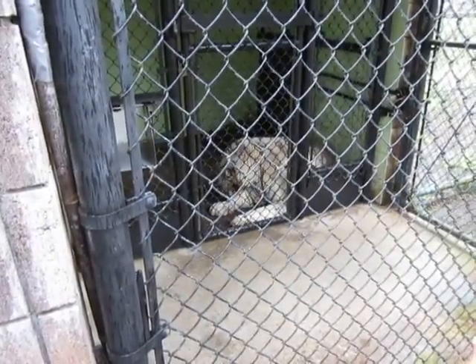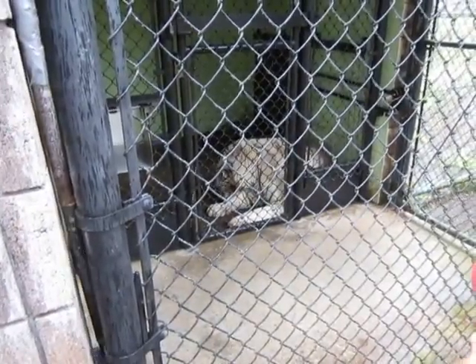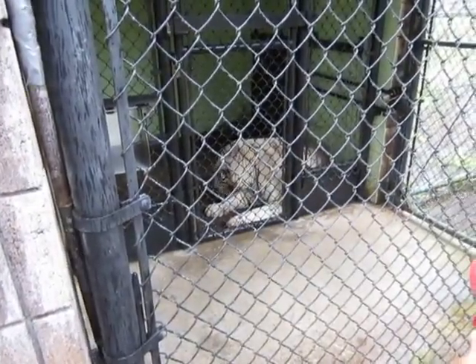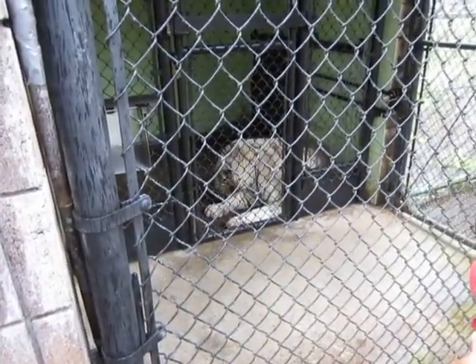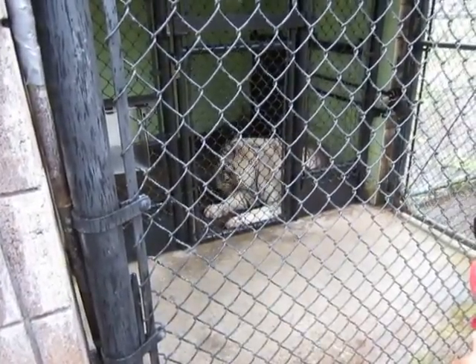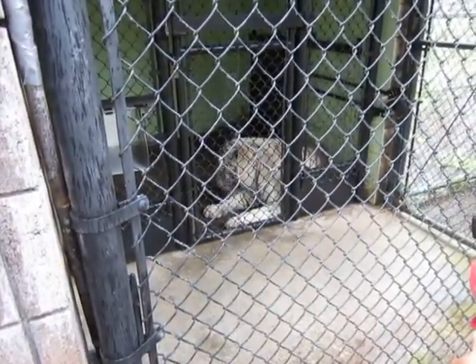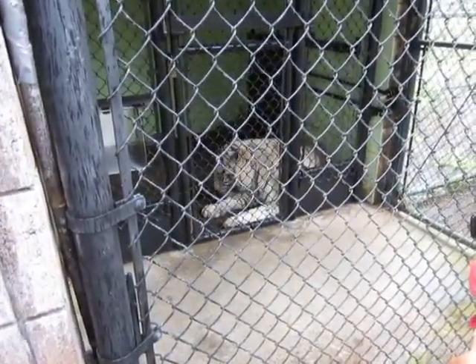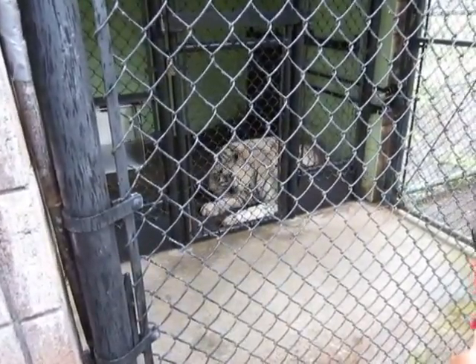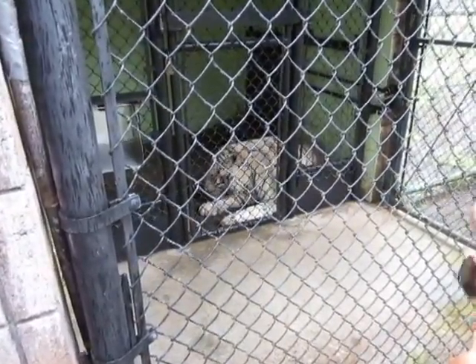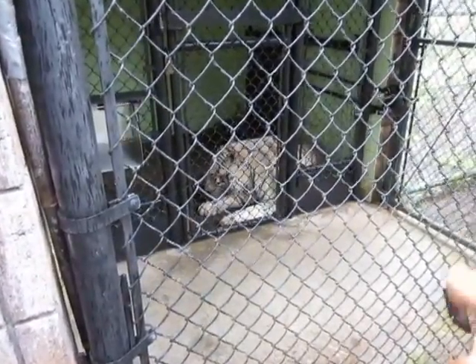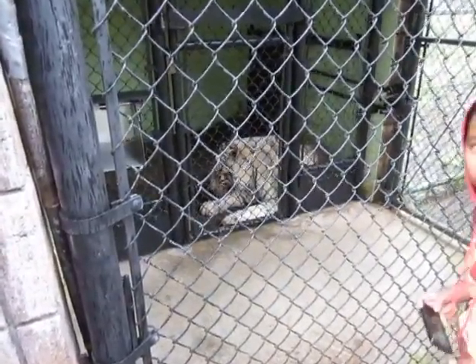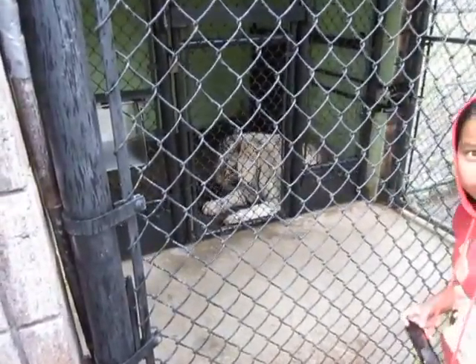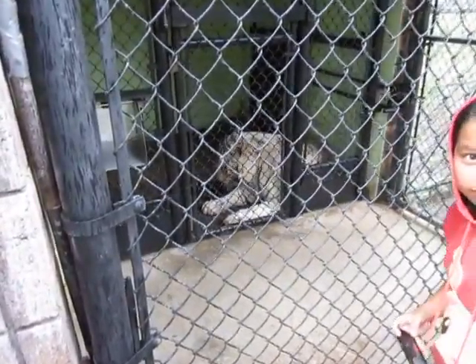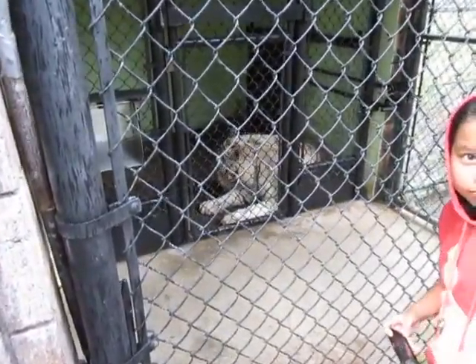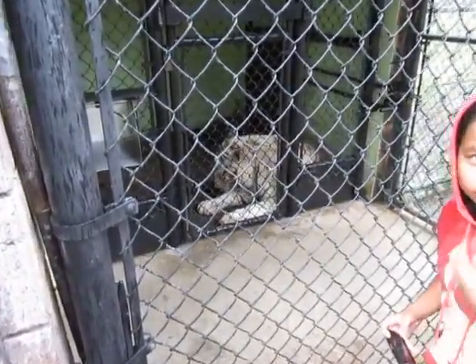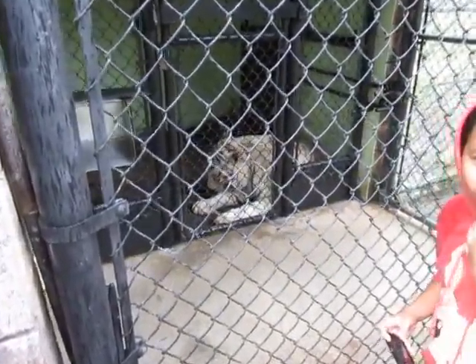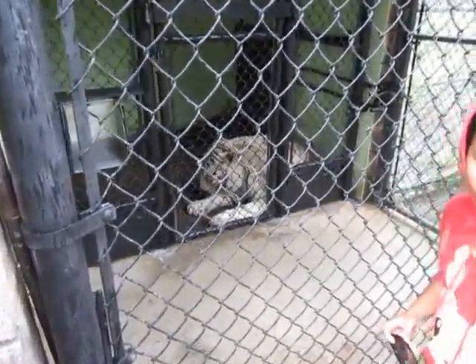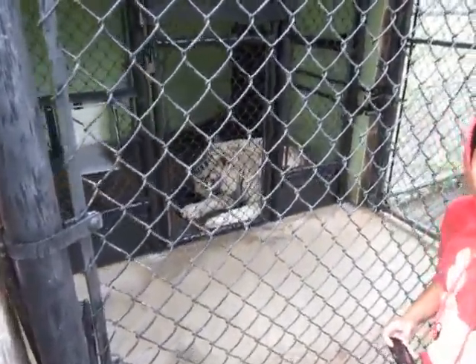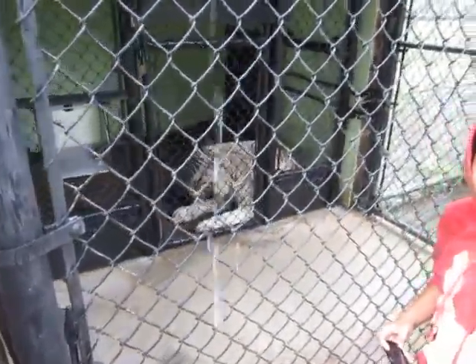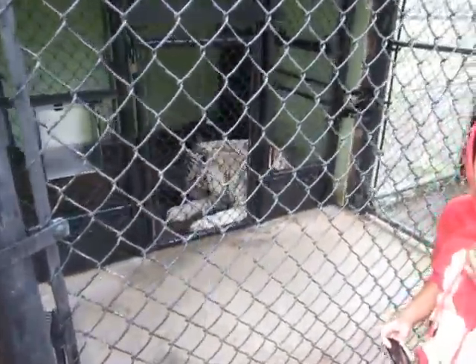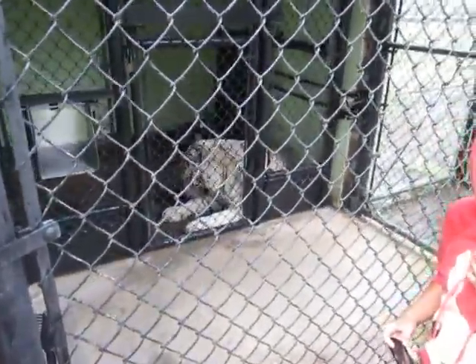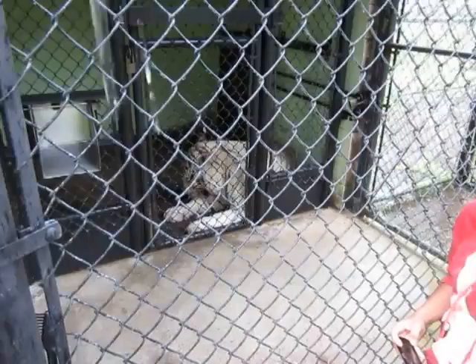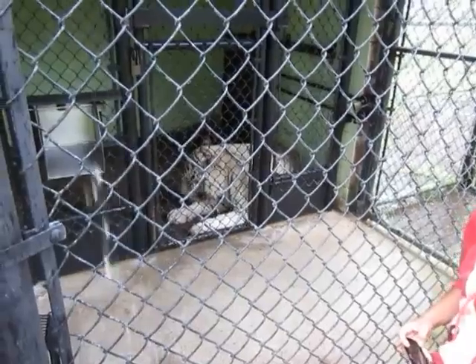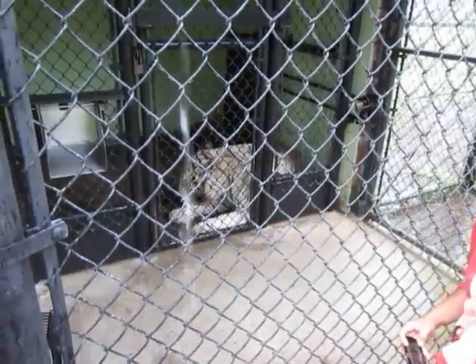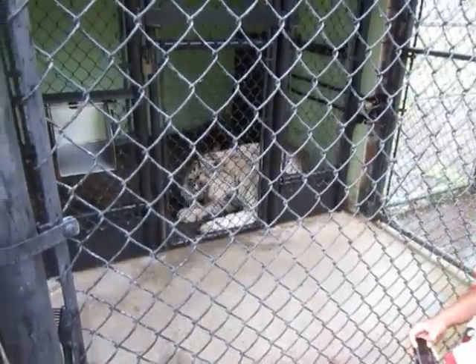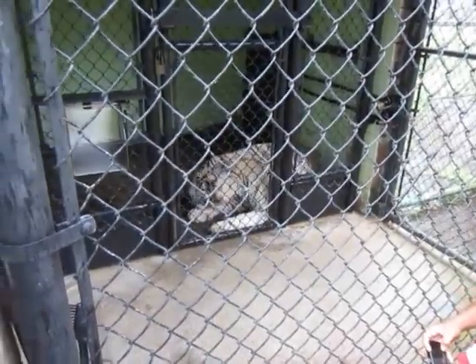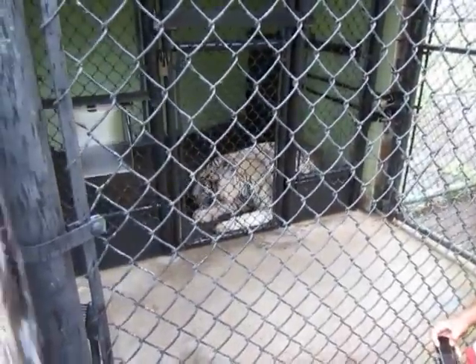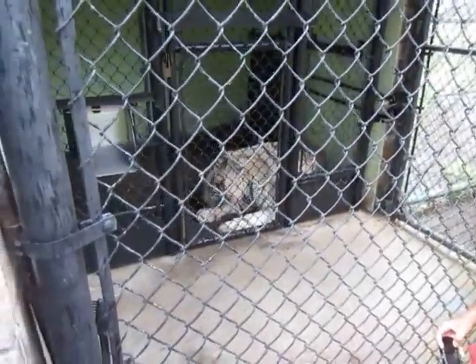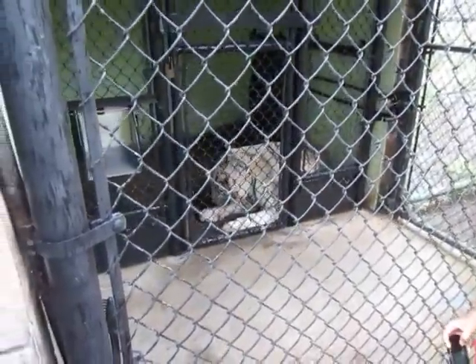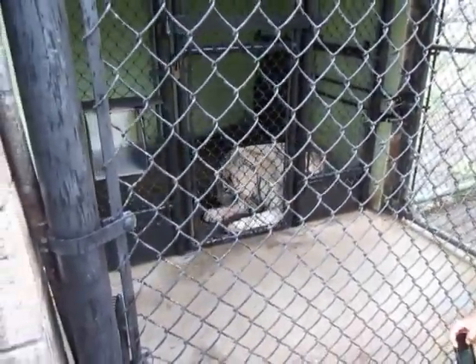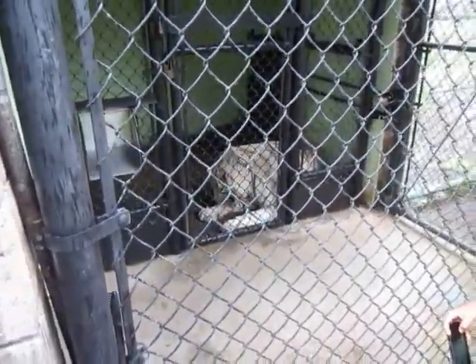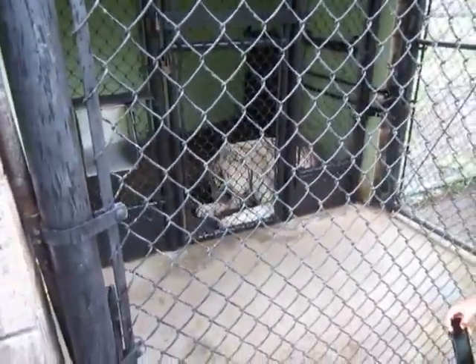What's the tiger's name? Do you remember? Namaste. Was it? Namaste. Namaste, that's right. Namaste. Okay.